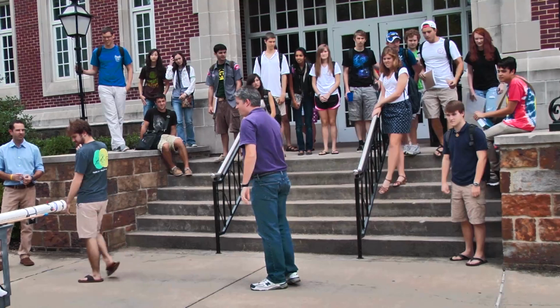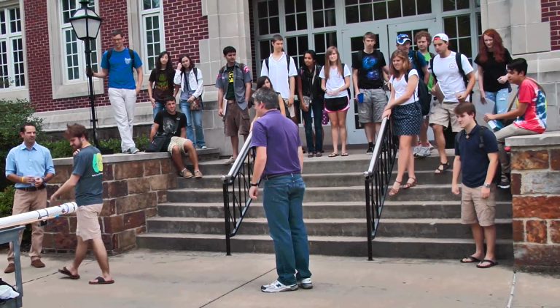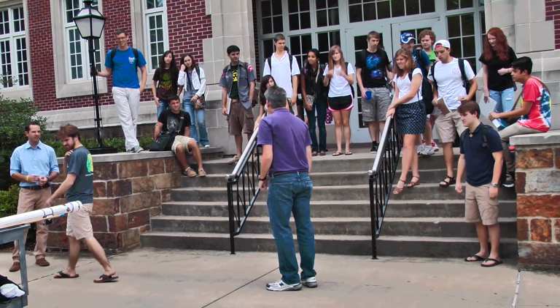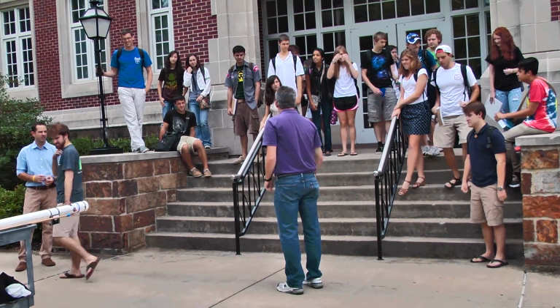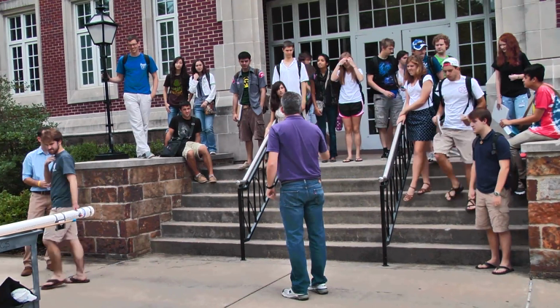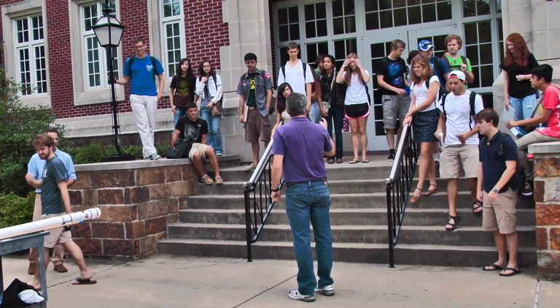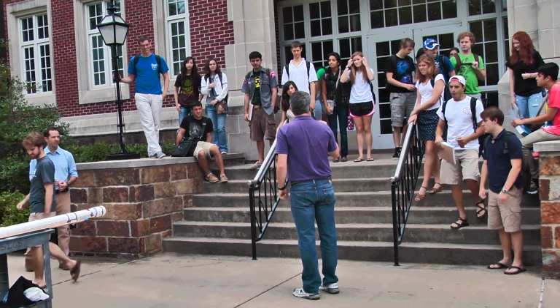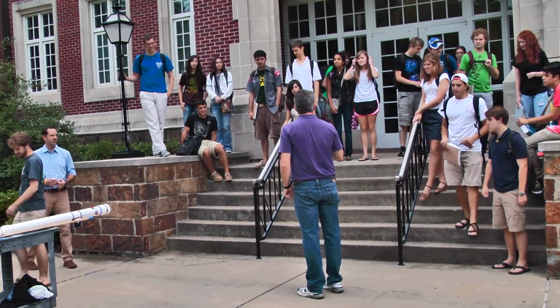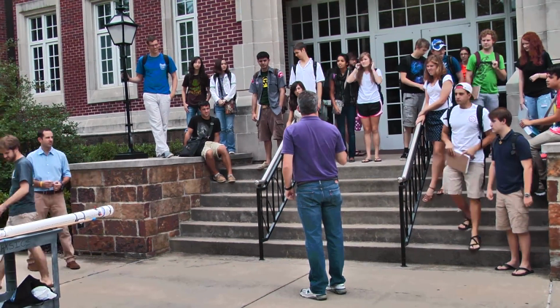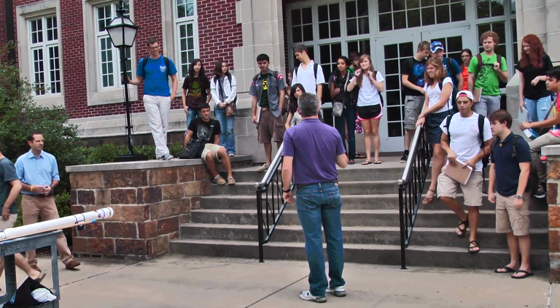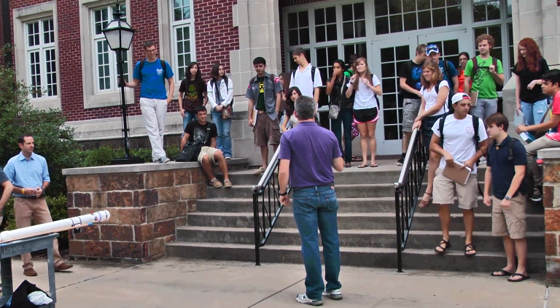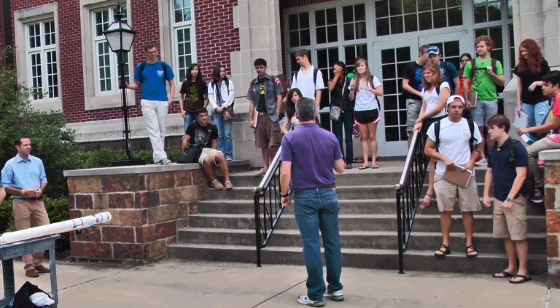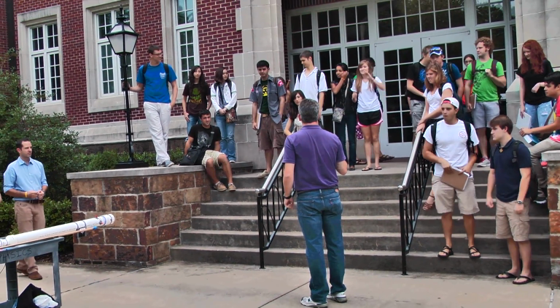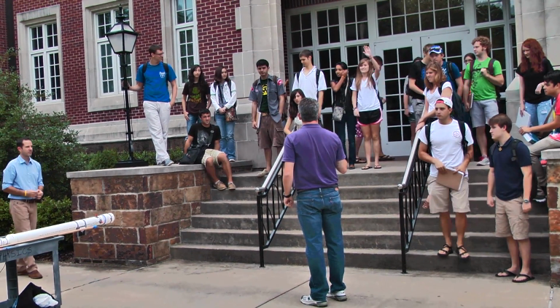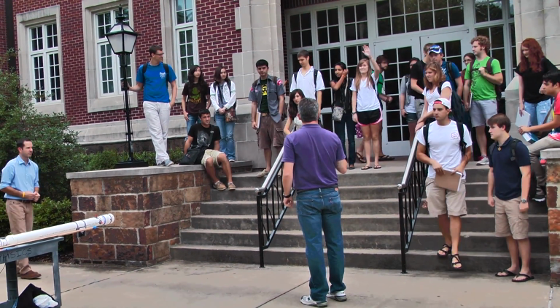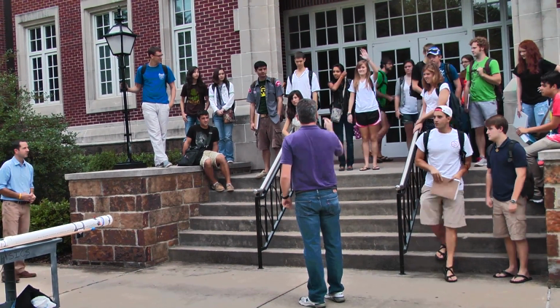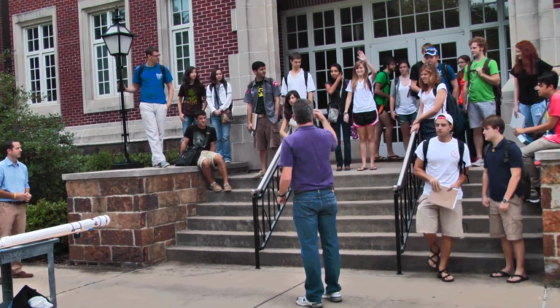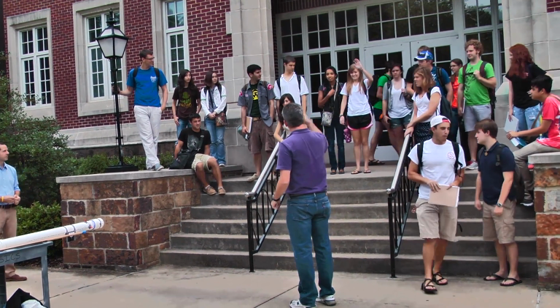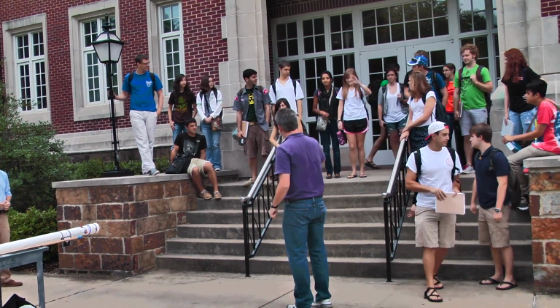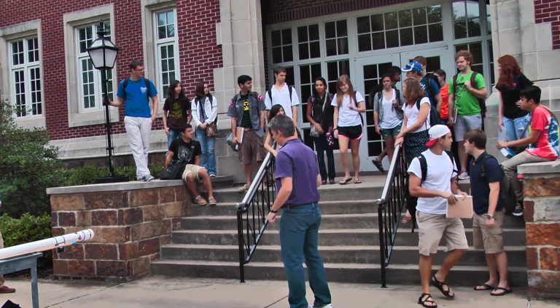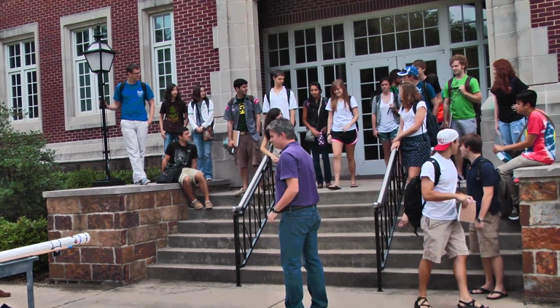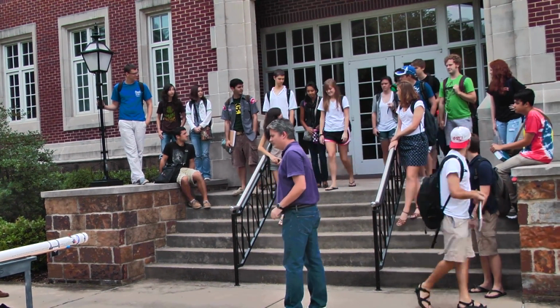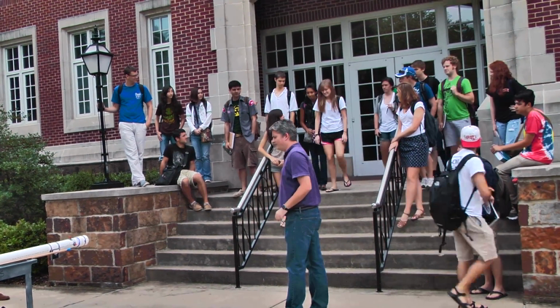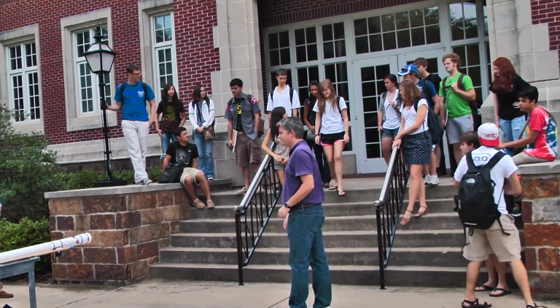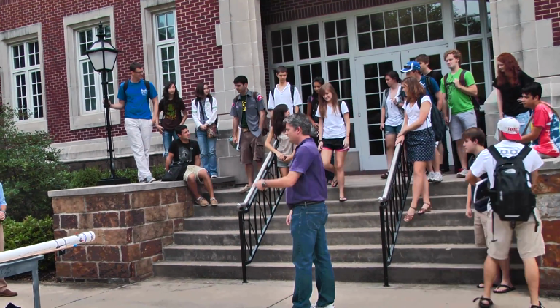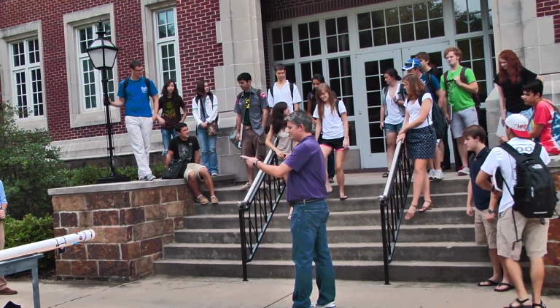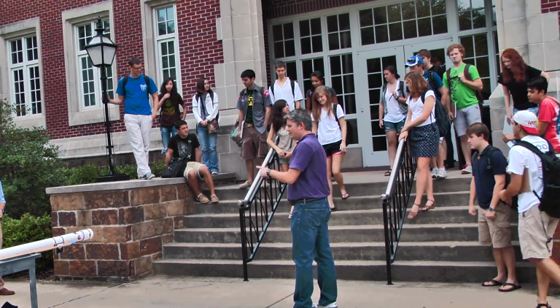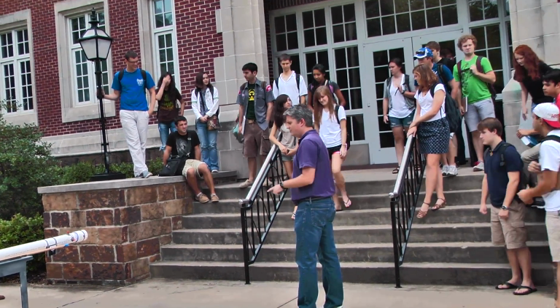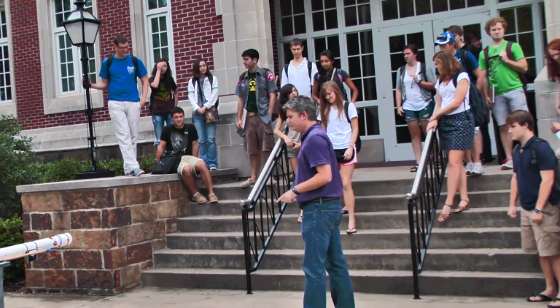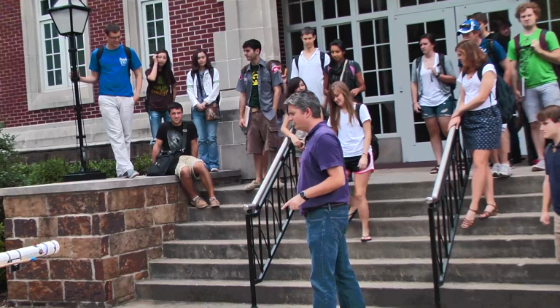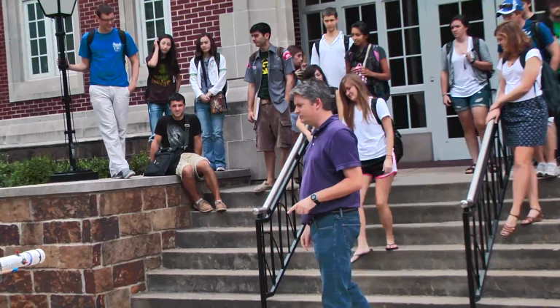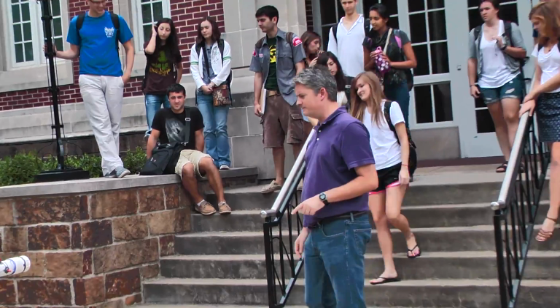All right, I need one other volunteer. All right, come on down. Tyler, you're in charge here.